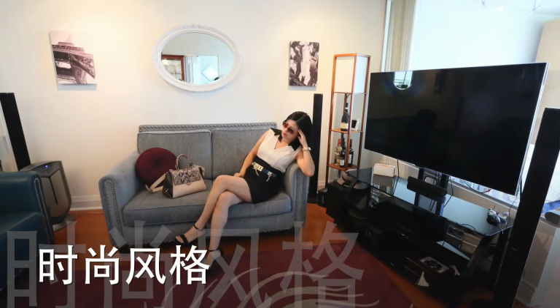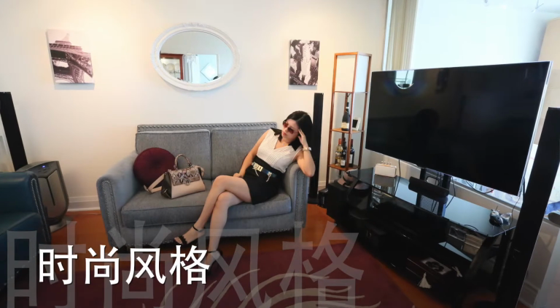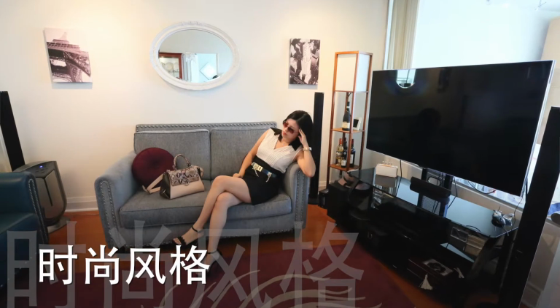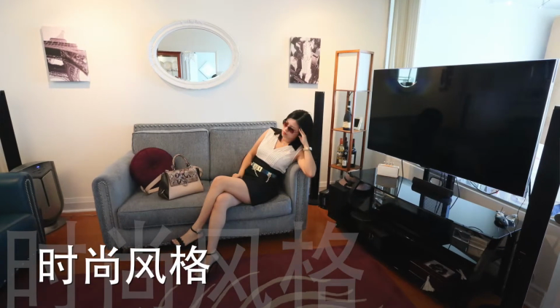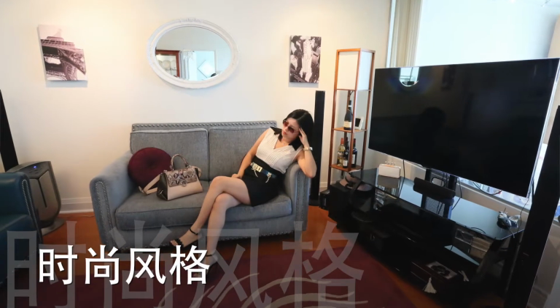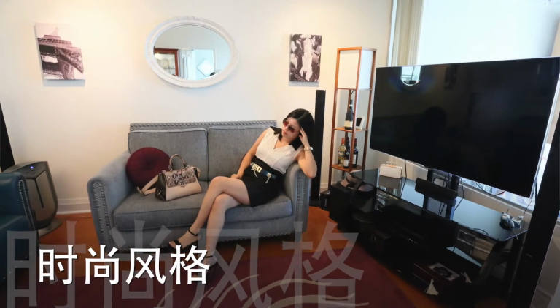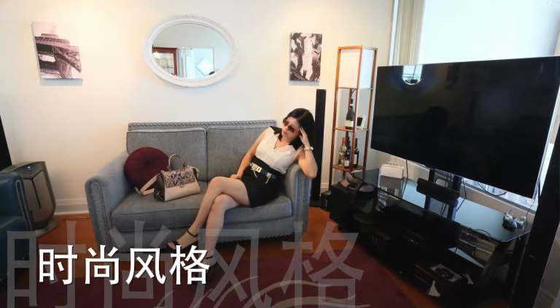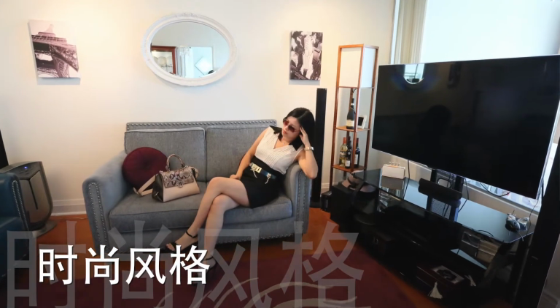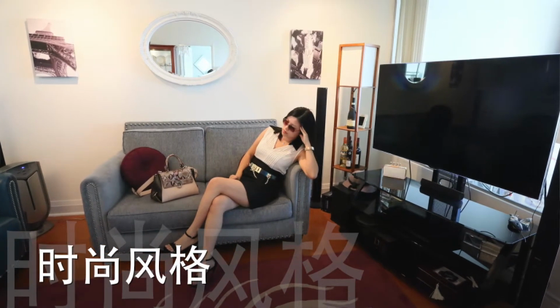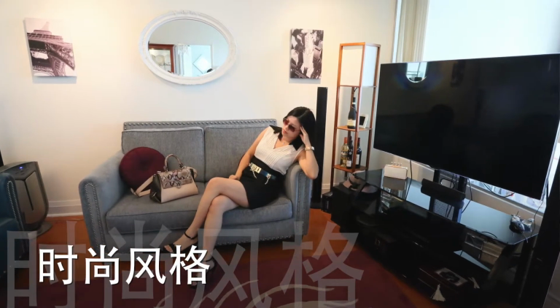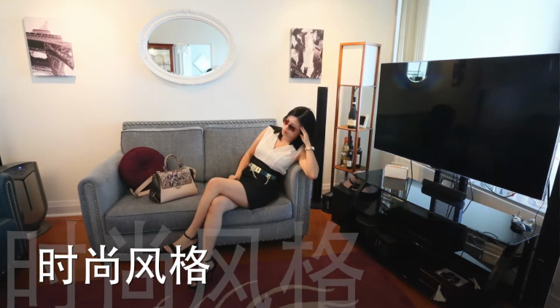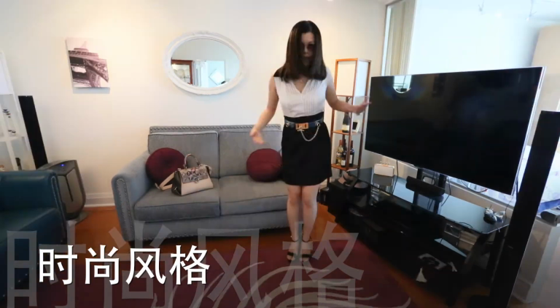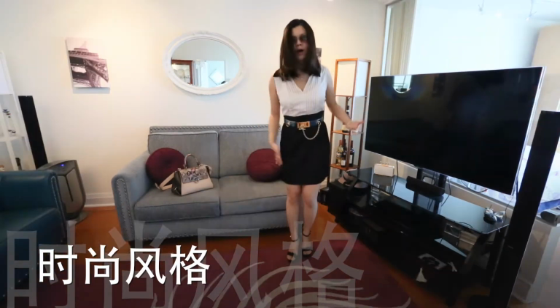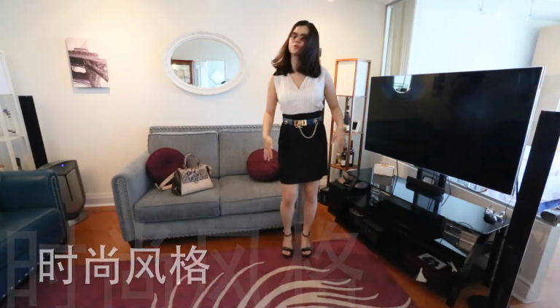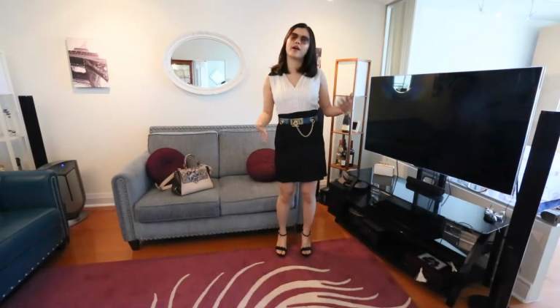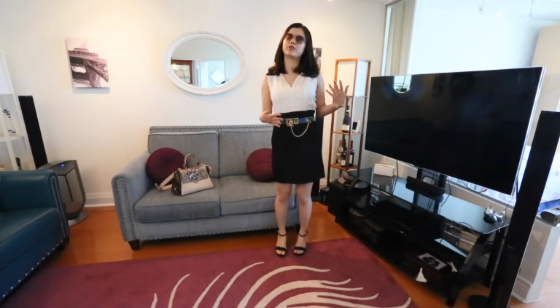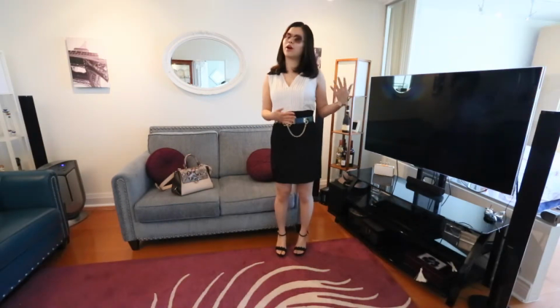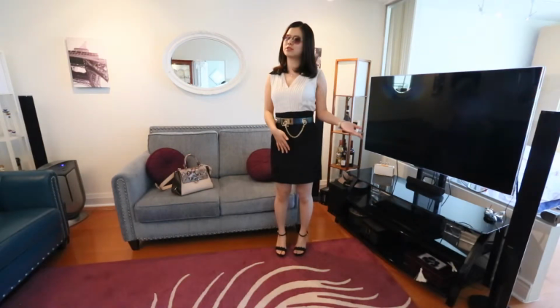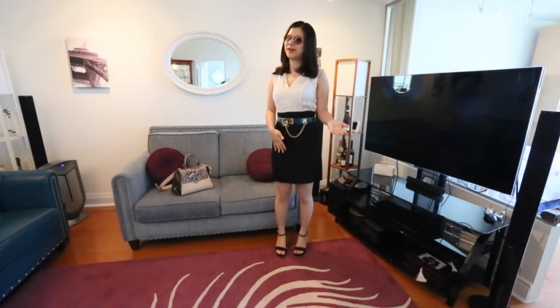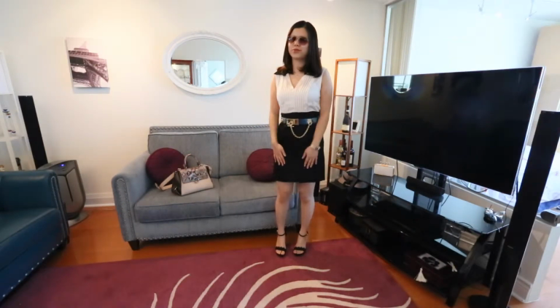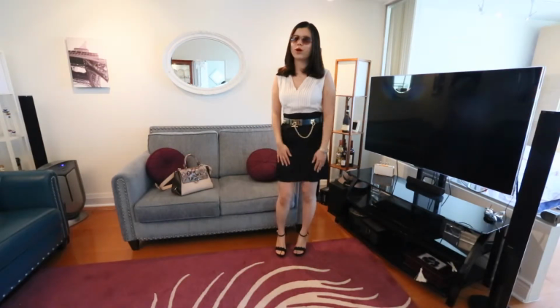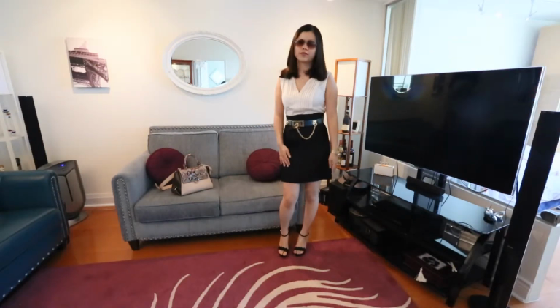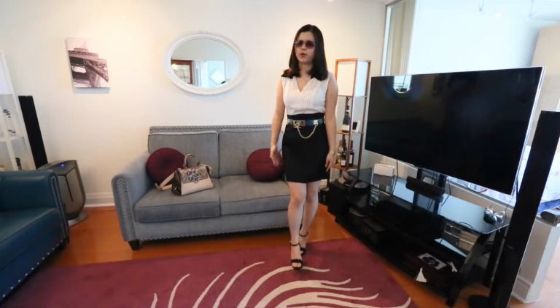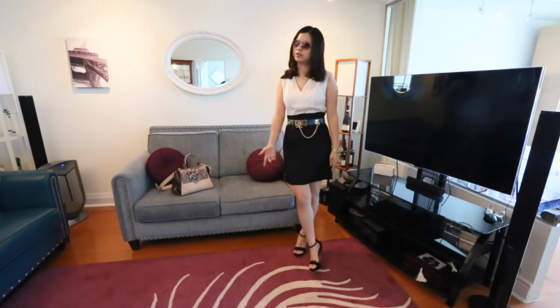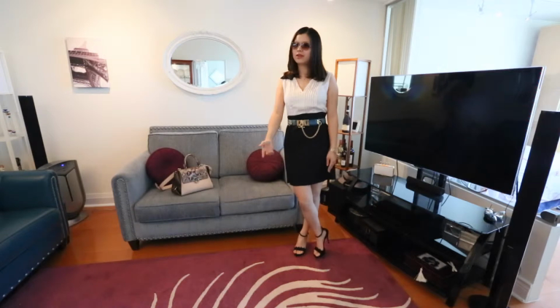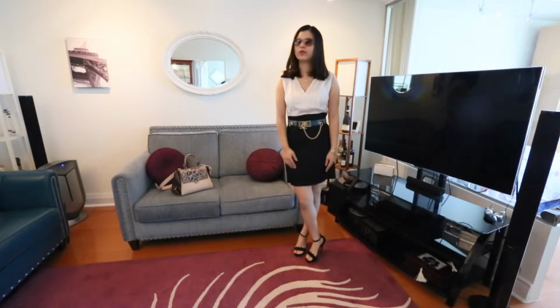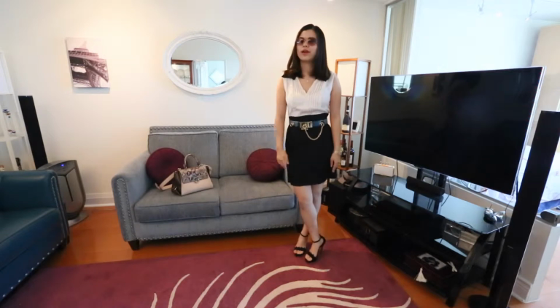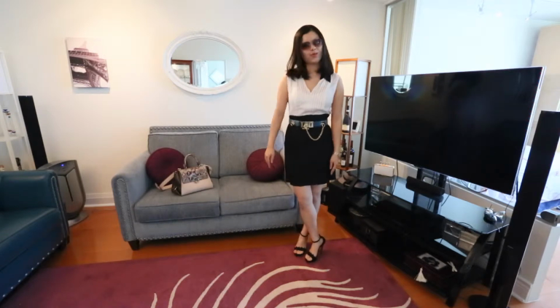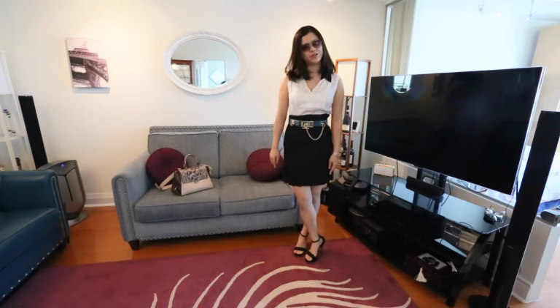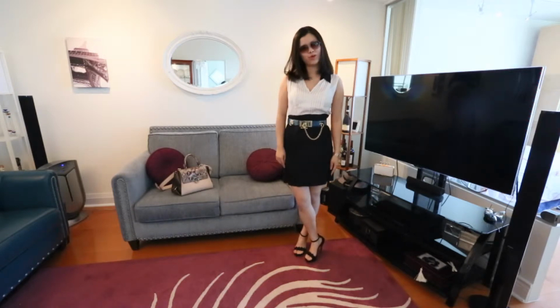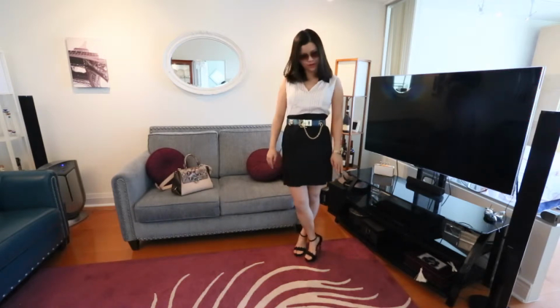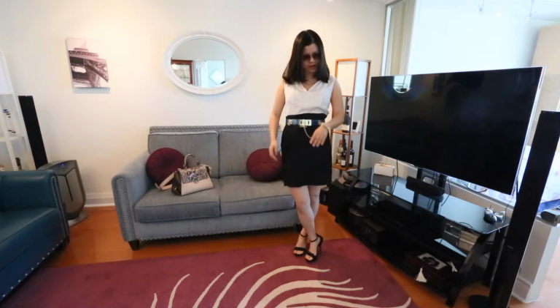Oh, hey there! Are you interested in finding out how much my outfit cost today? Well, if so, stay tuned and I'll let you know right away.